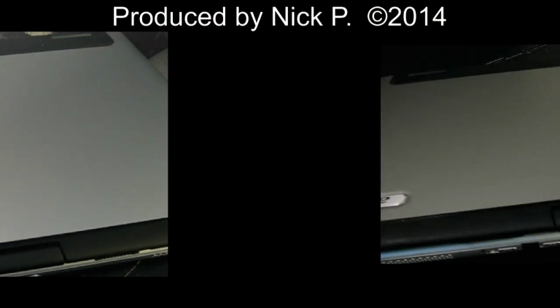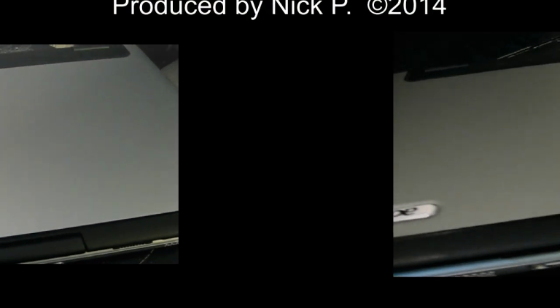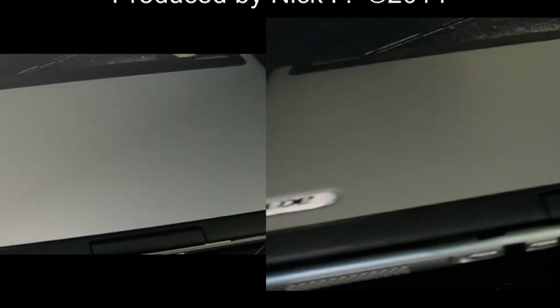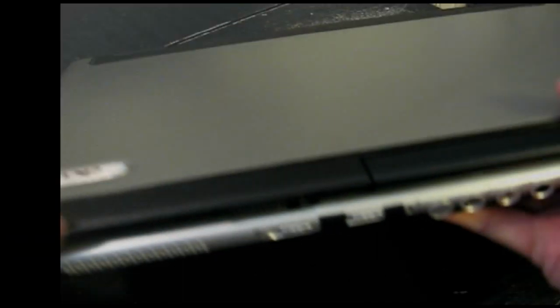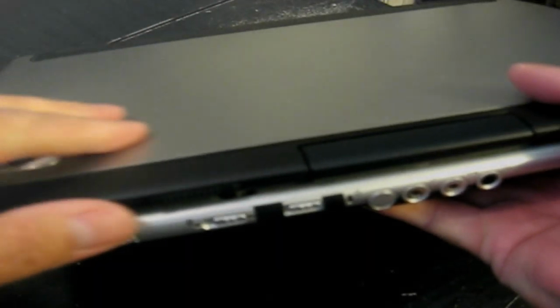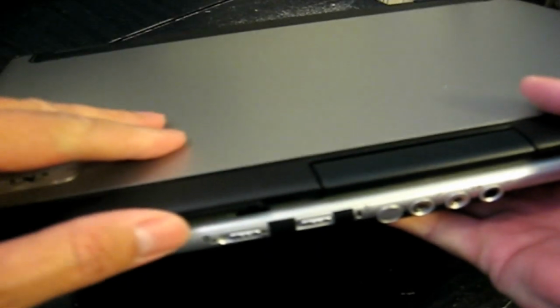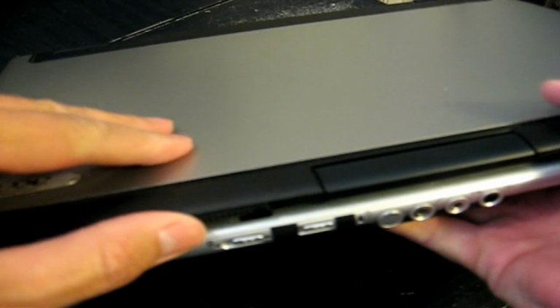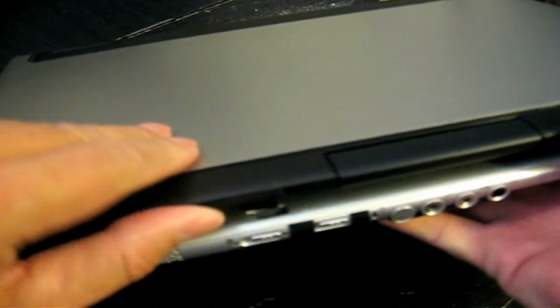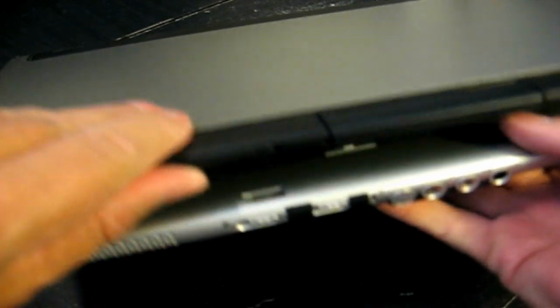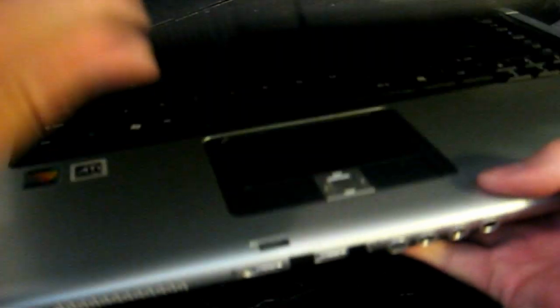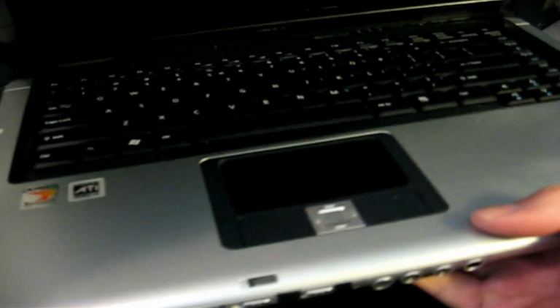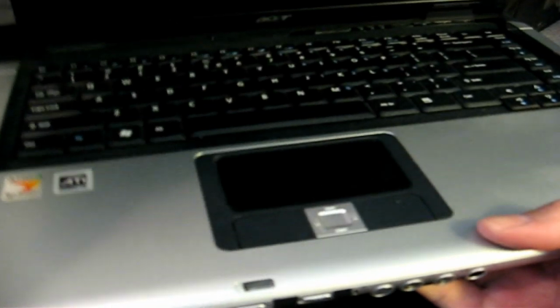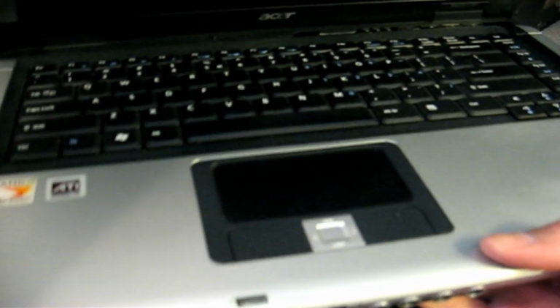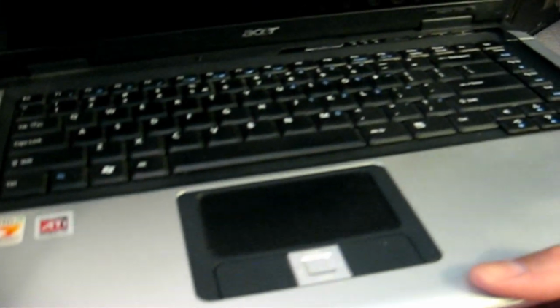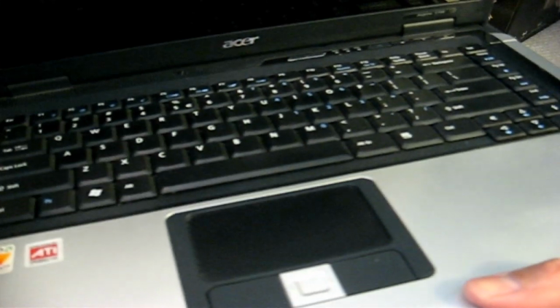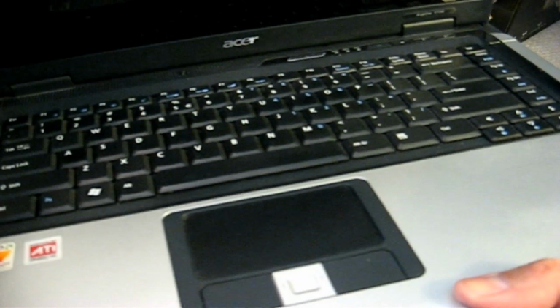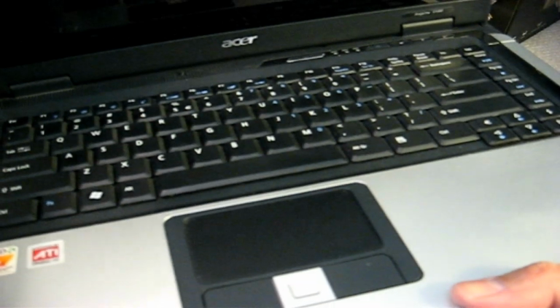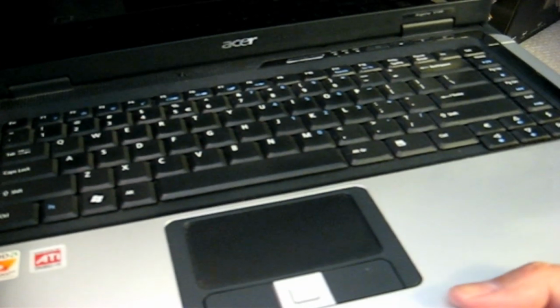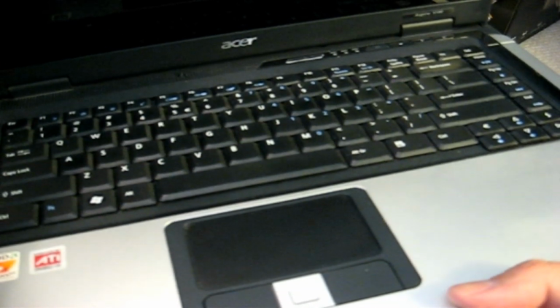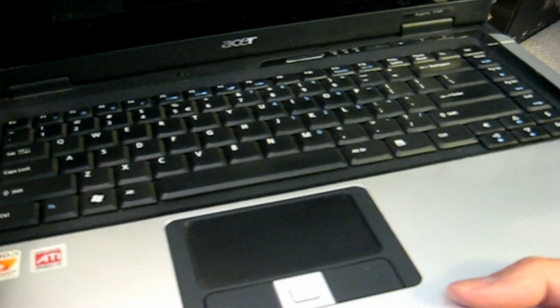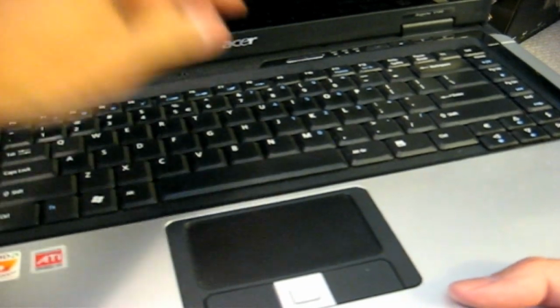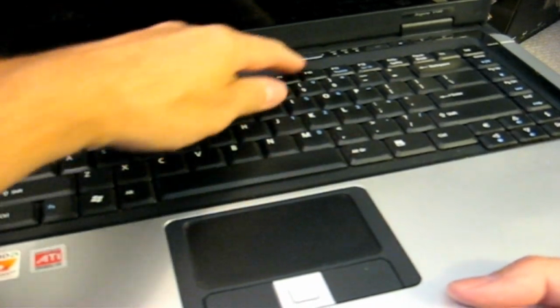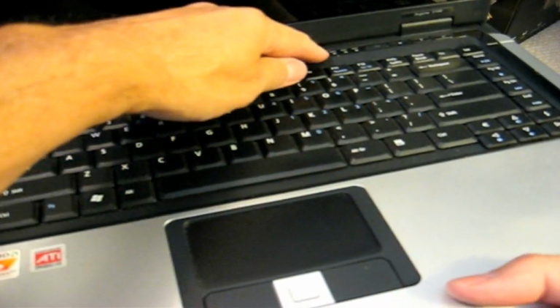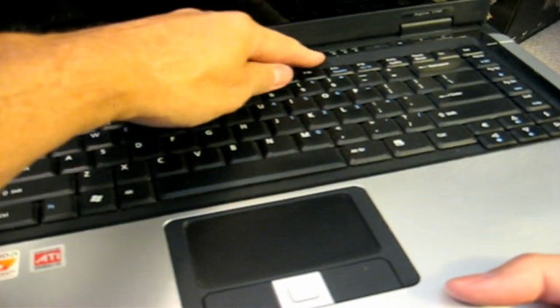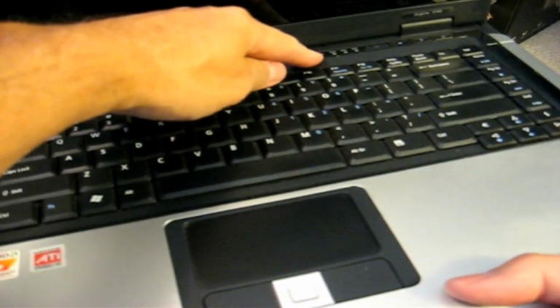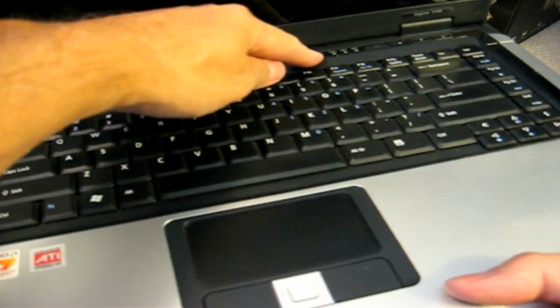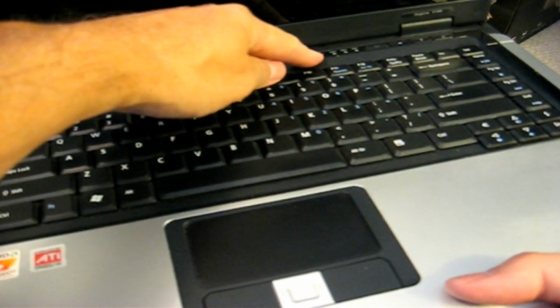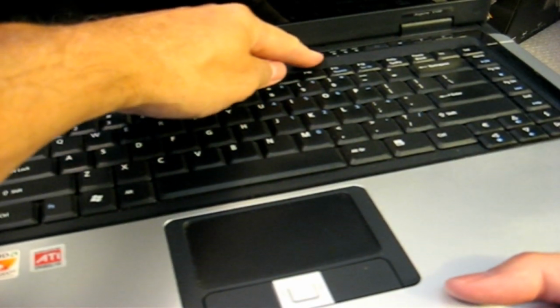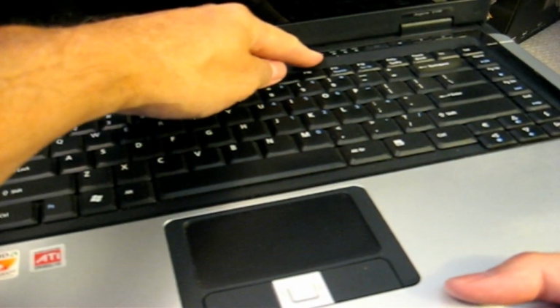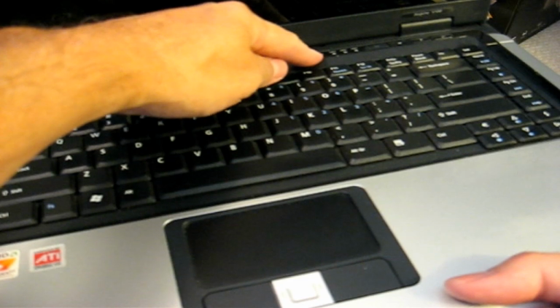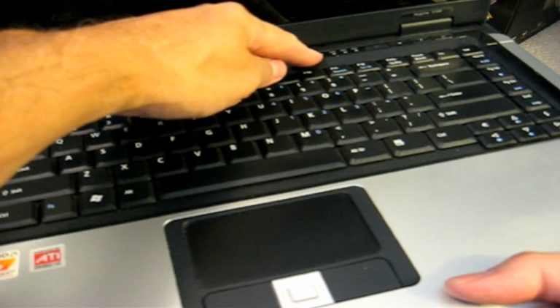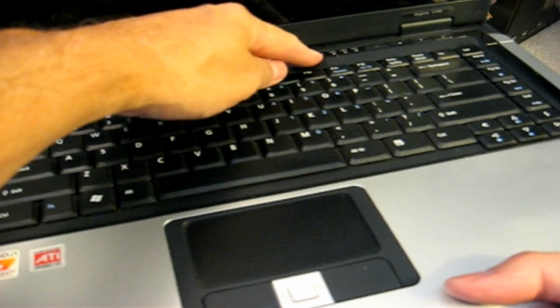Let's get started here. If you have not already shut down your laptop and powered it off, go ahead and make that happen.